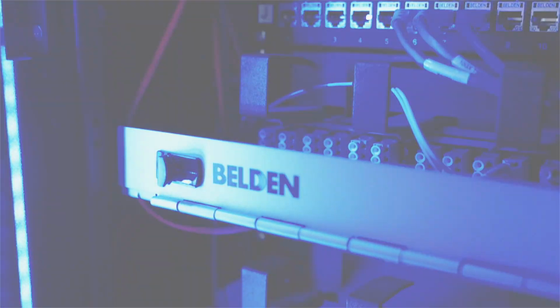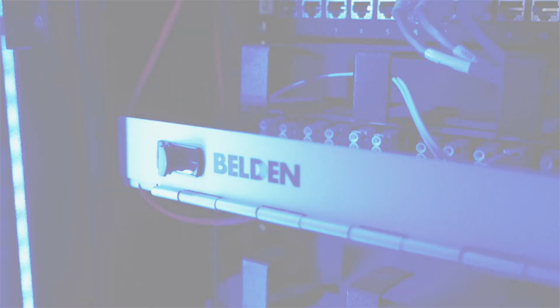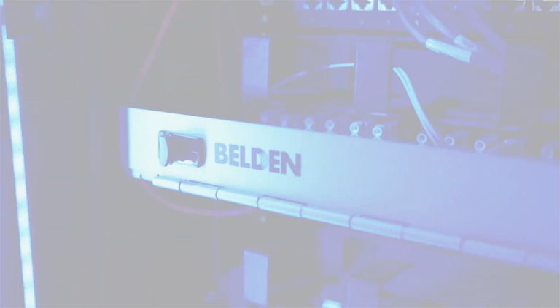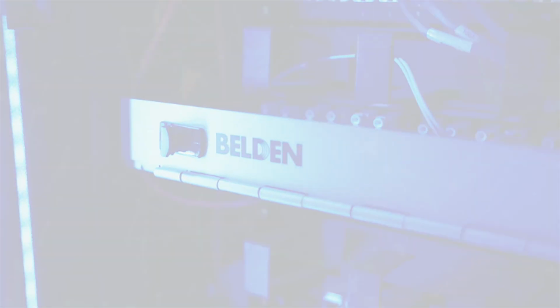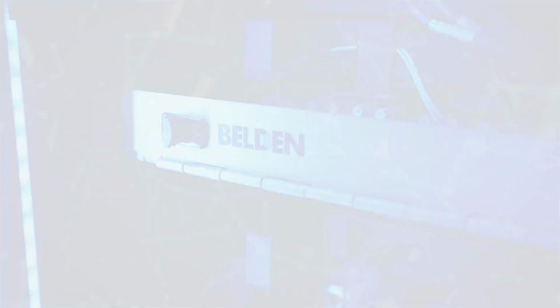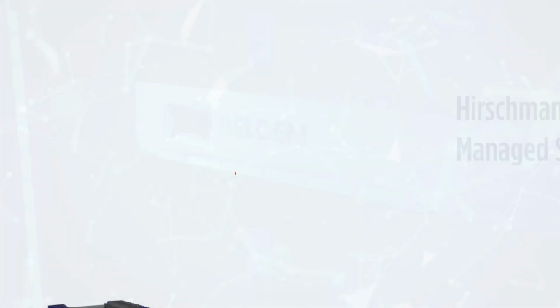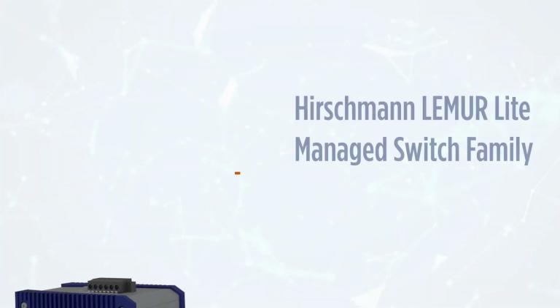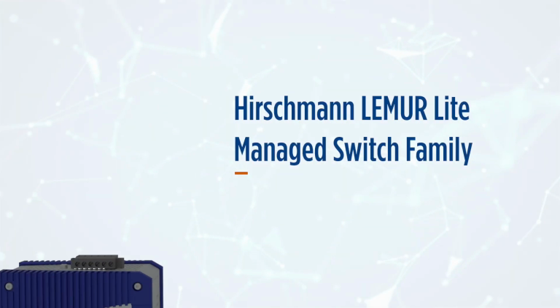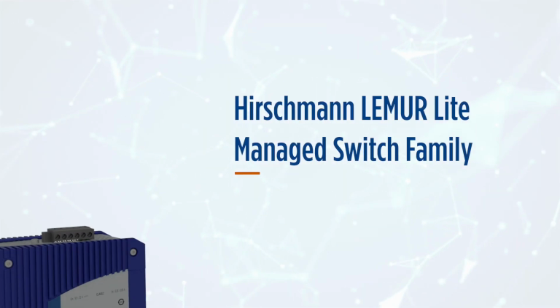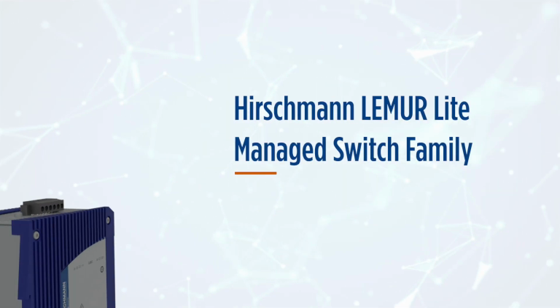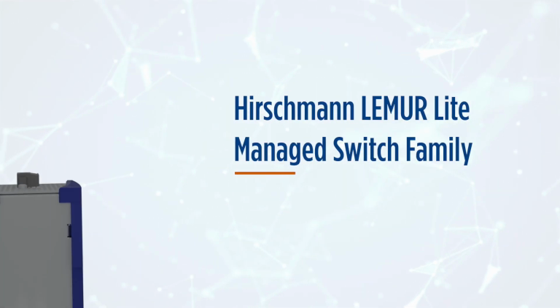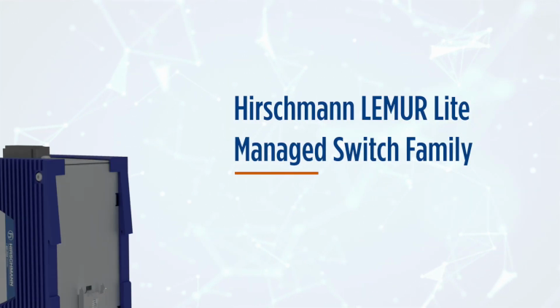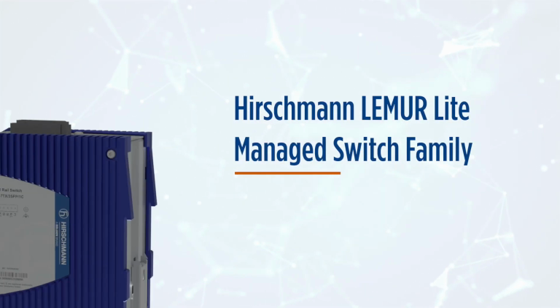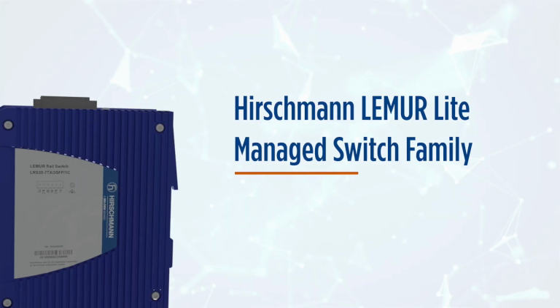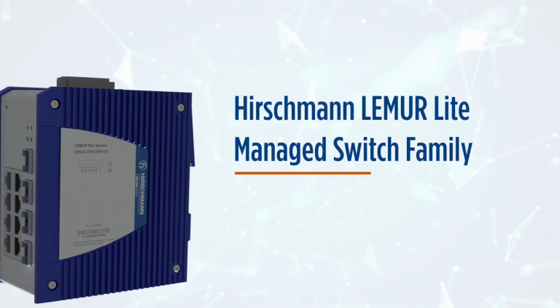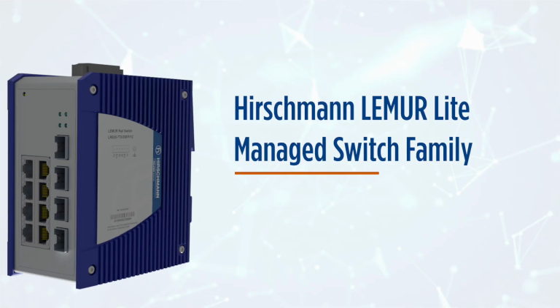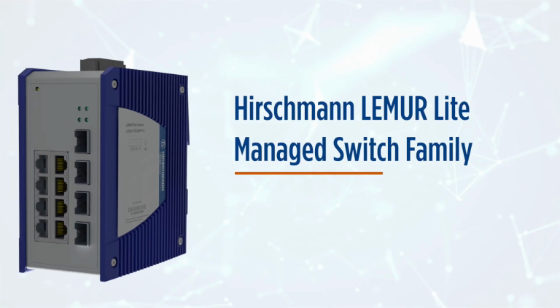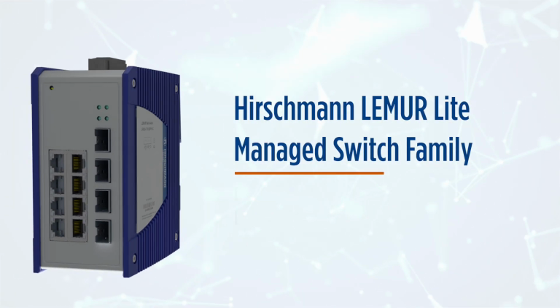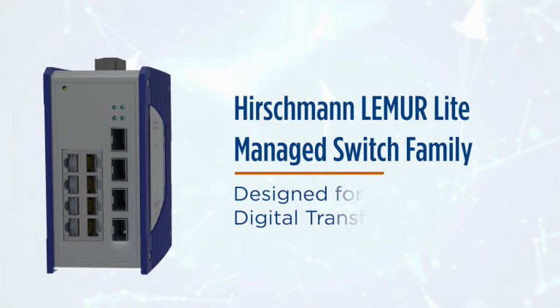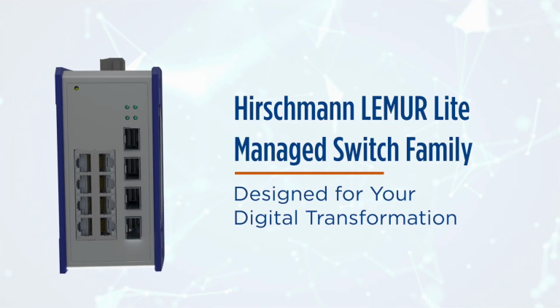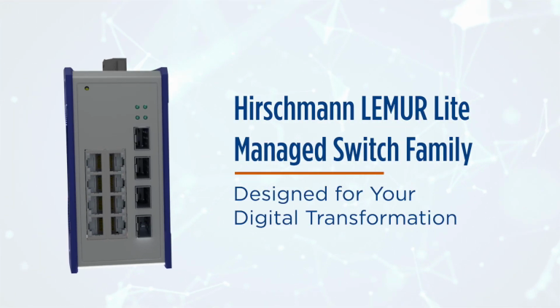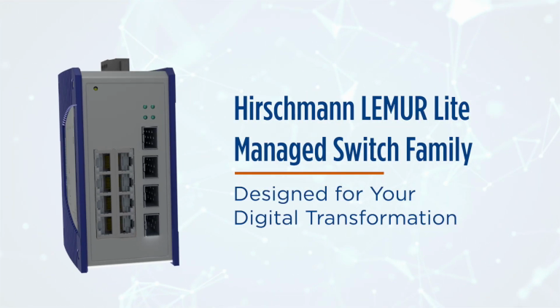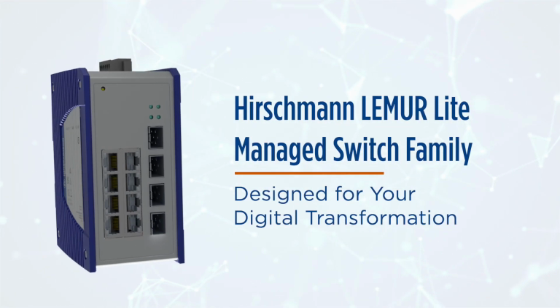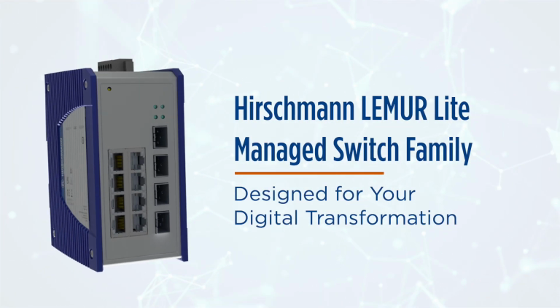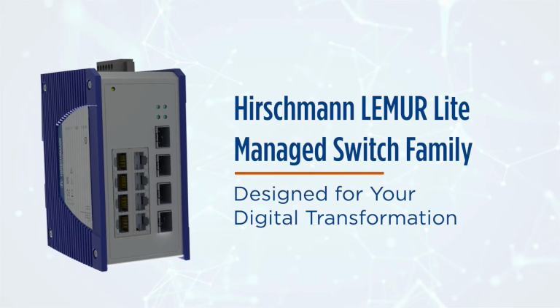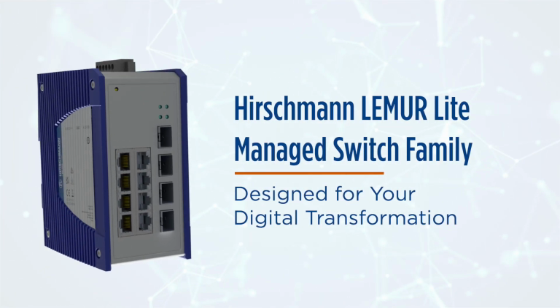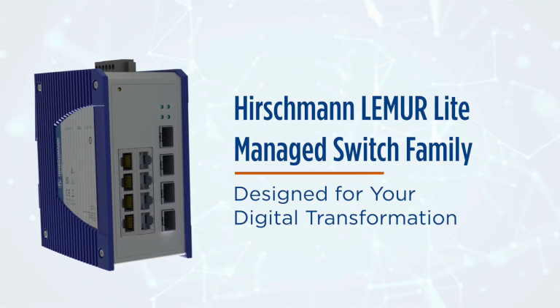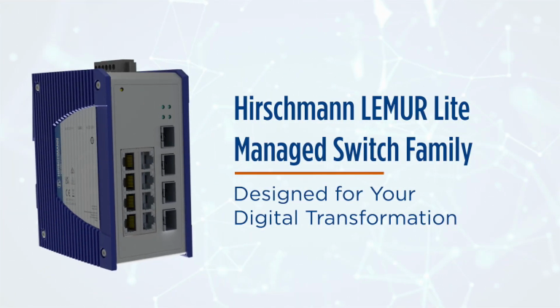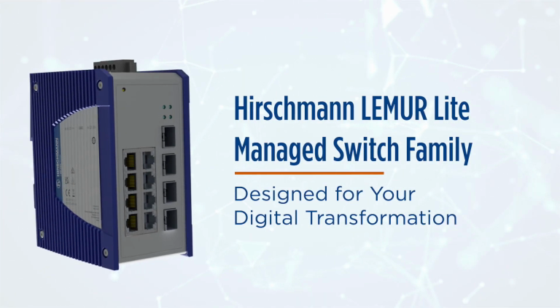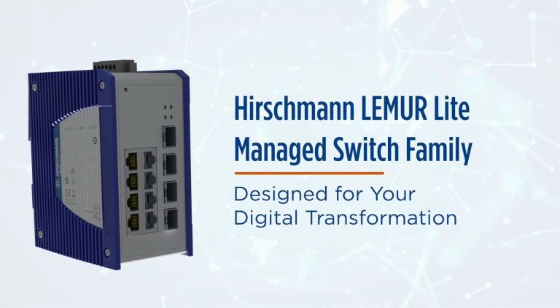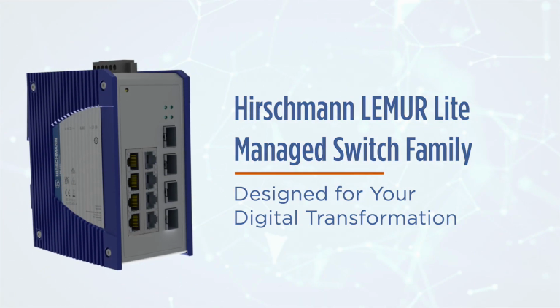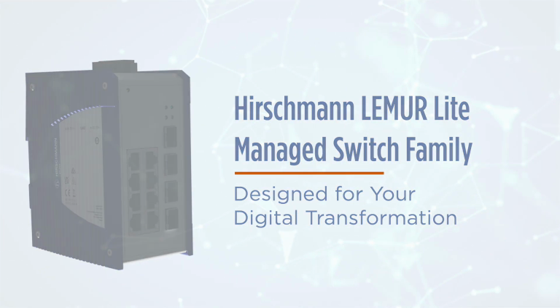Hirschman Lemur light-managed switch family — designed for your digital transformation.